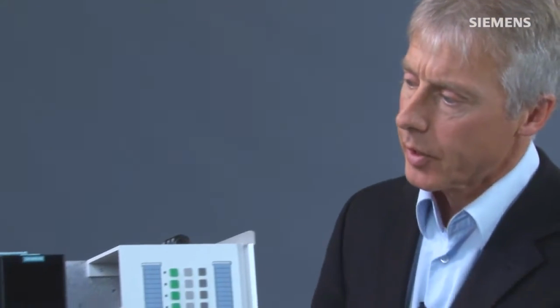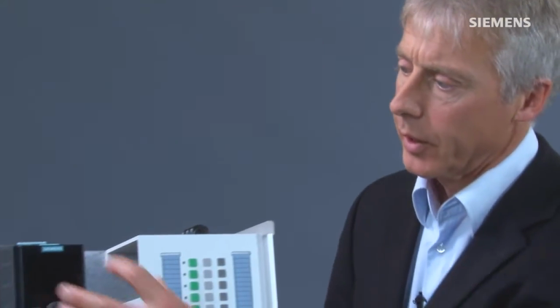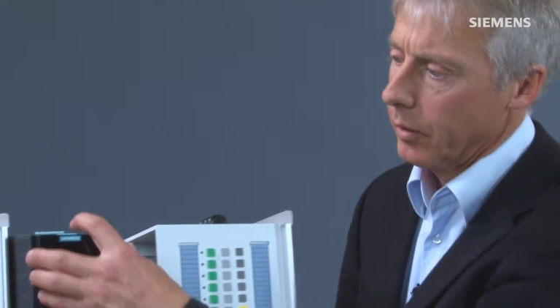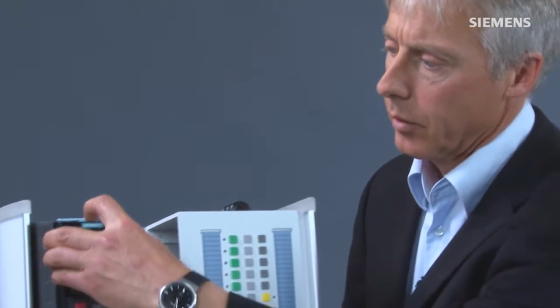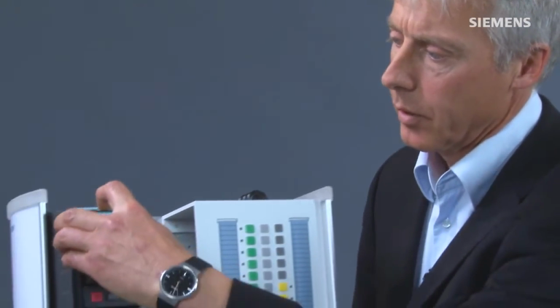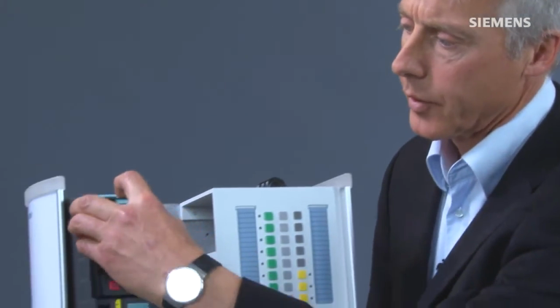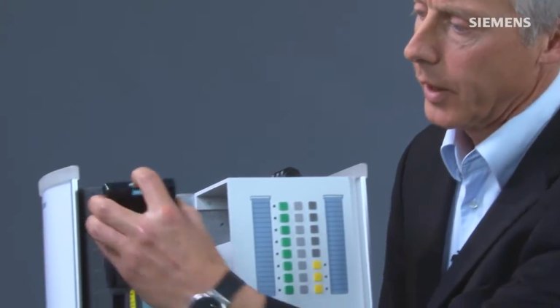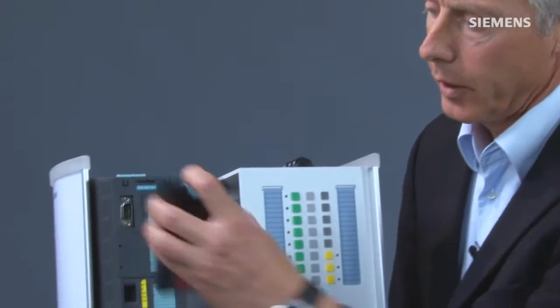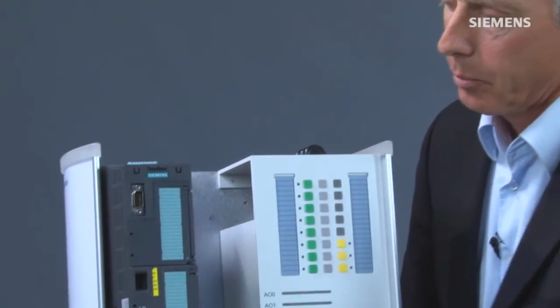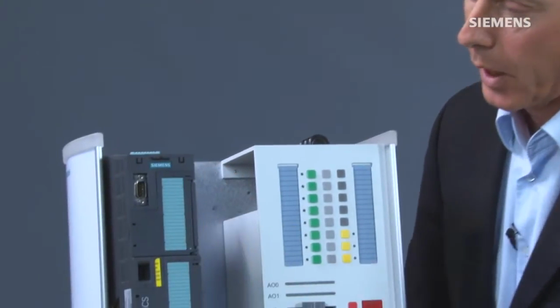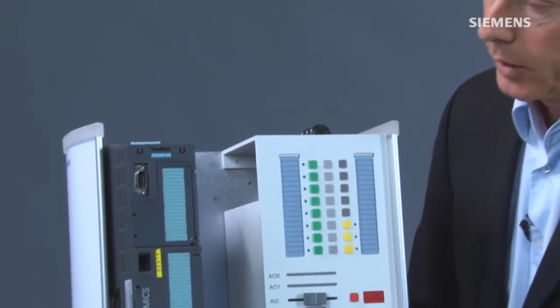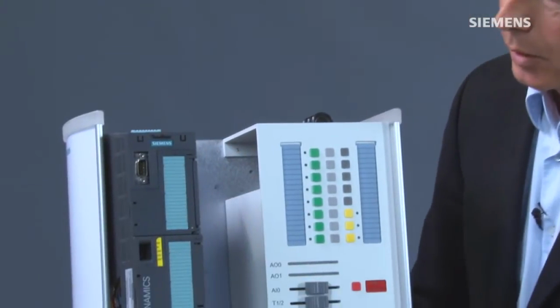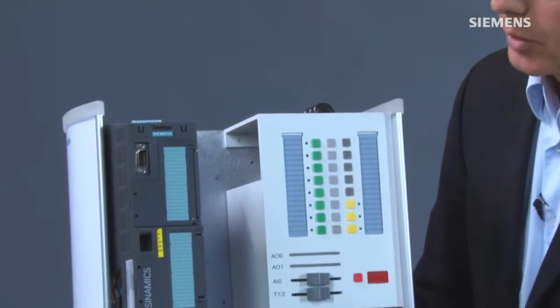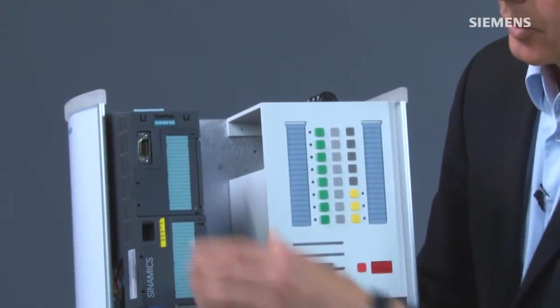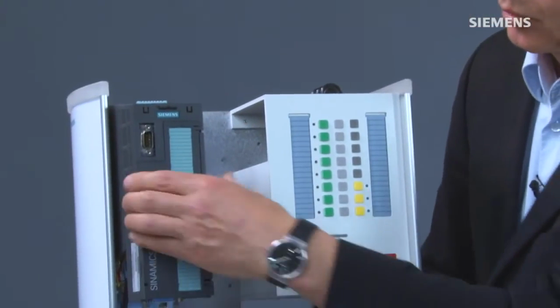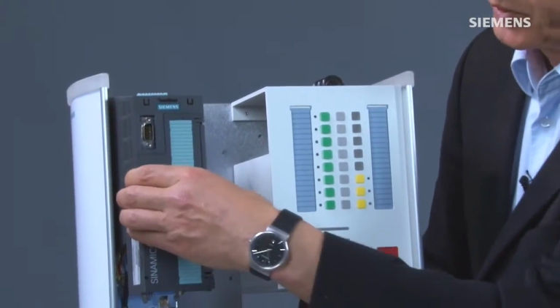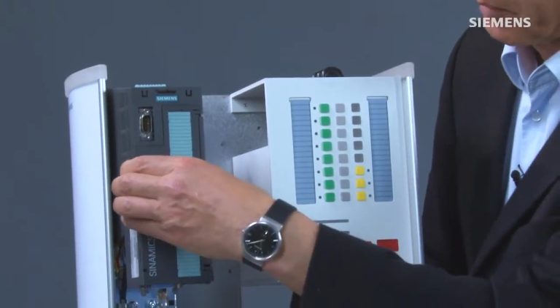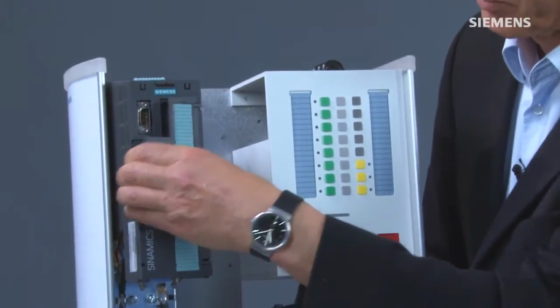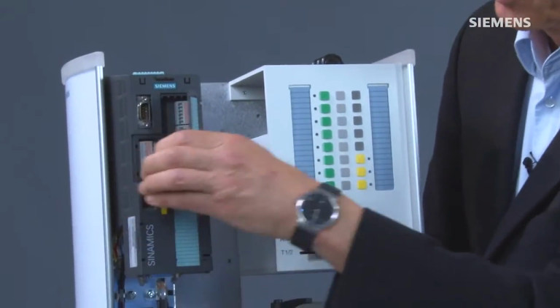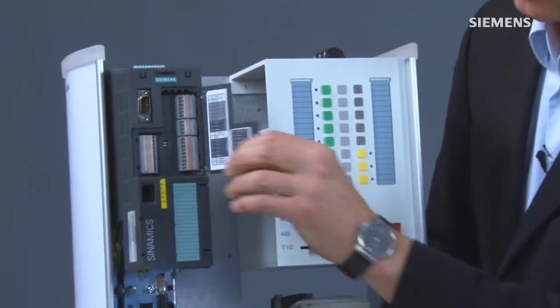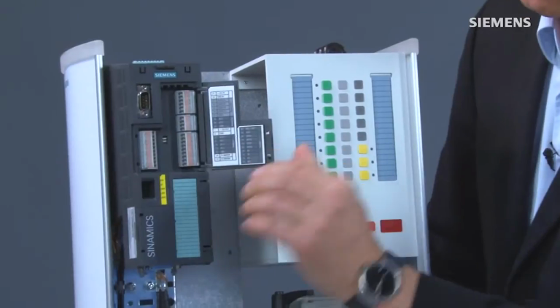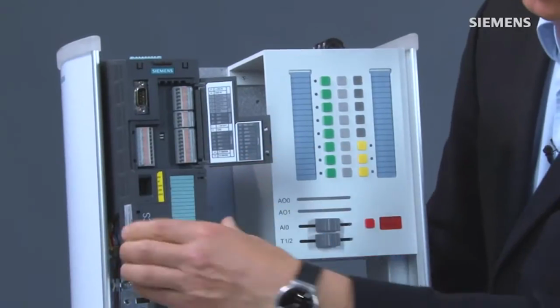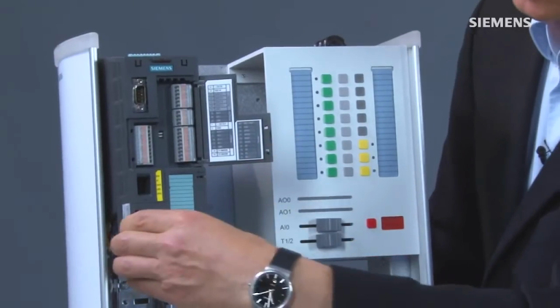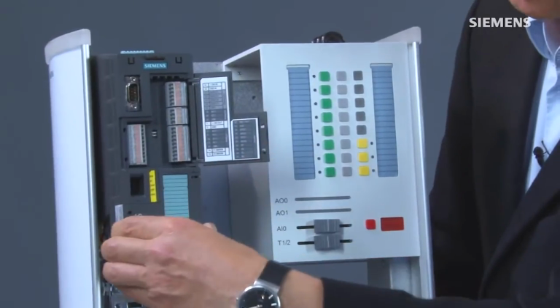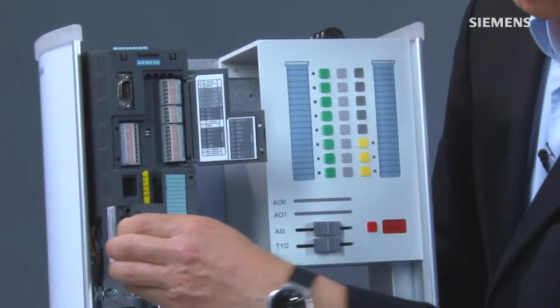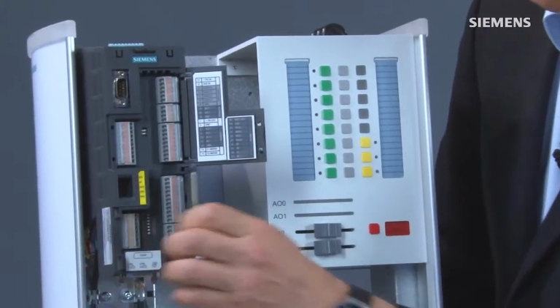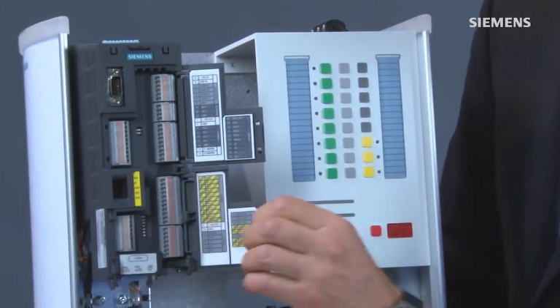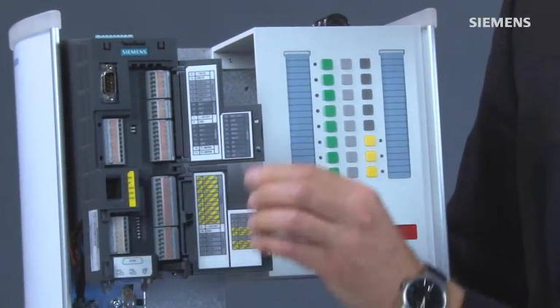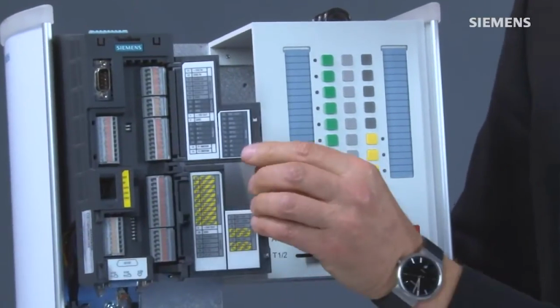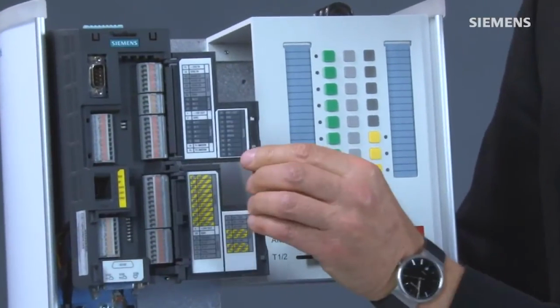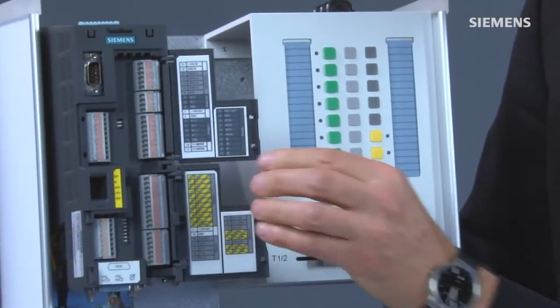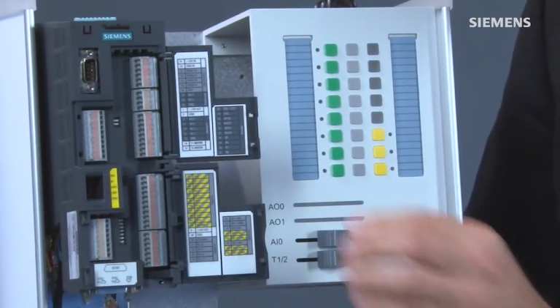If I take off the IOP and open the module, we can see the terminal area of the module.